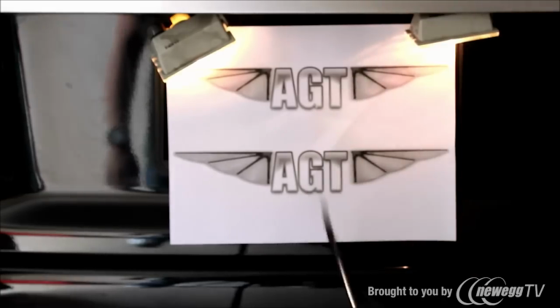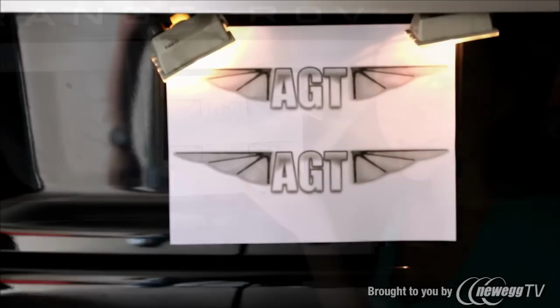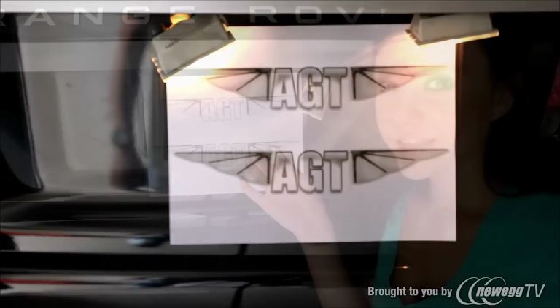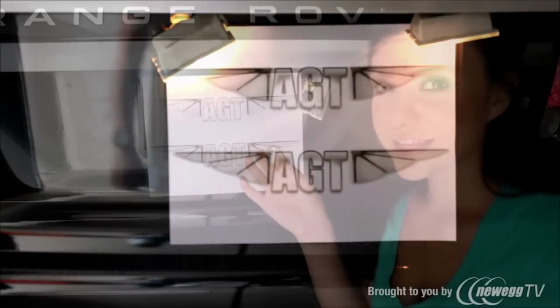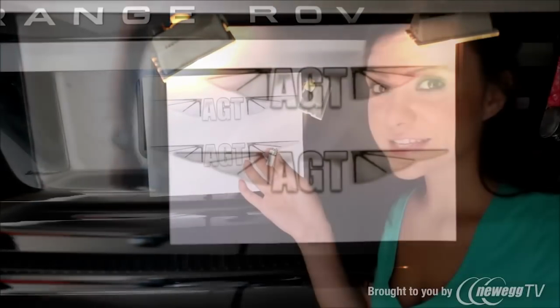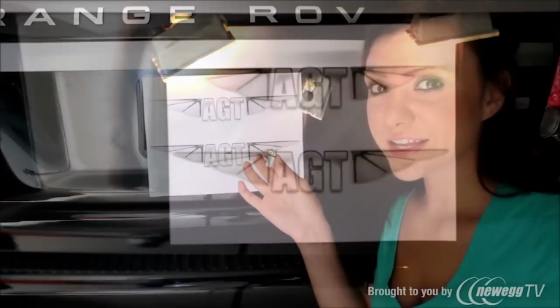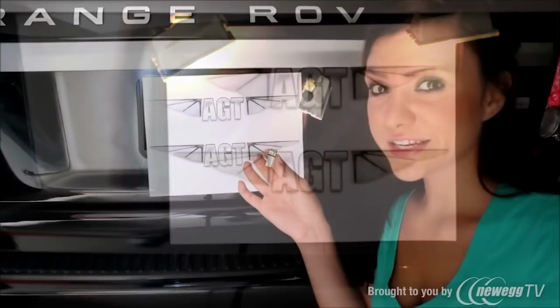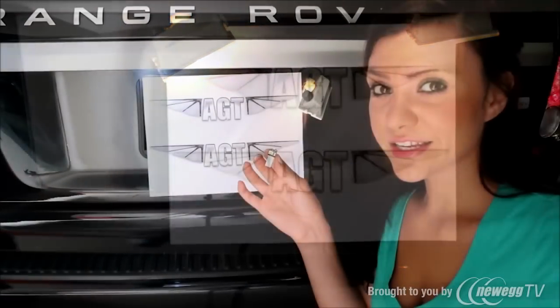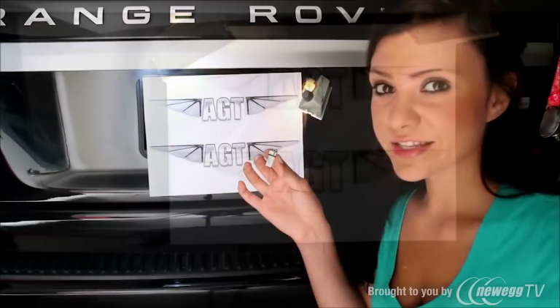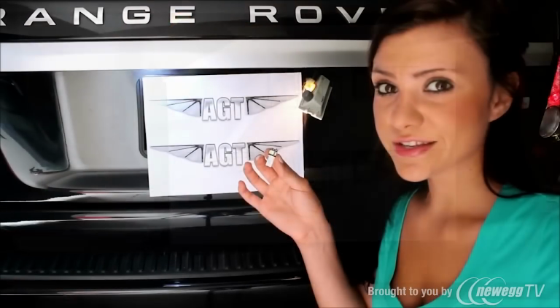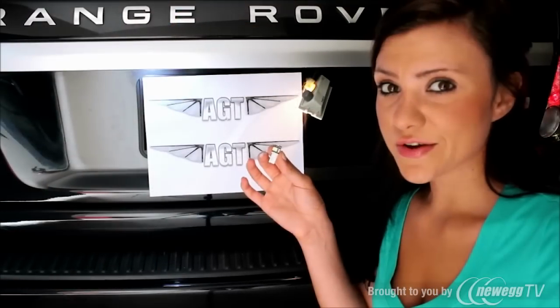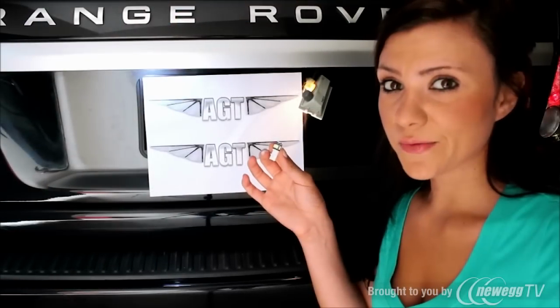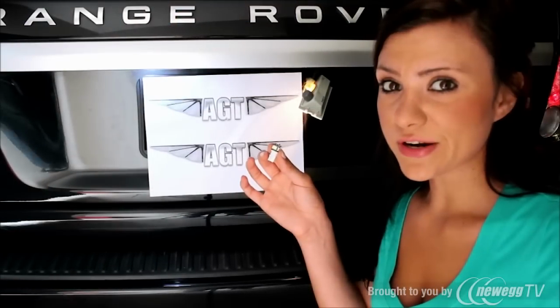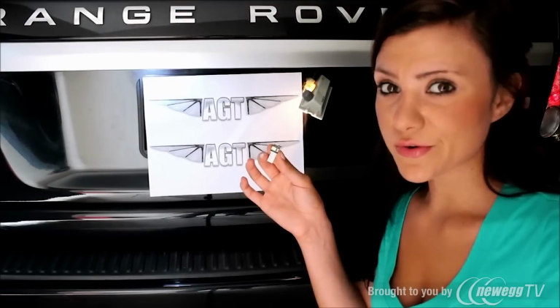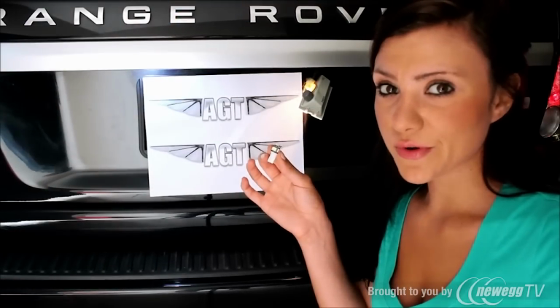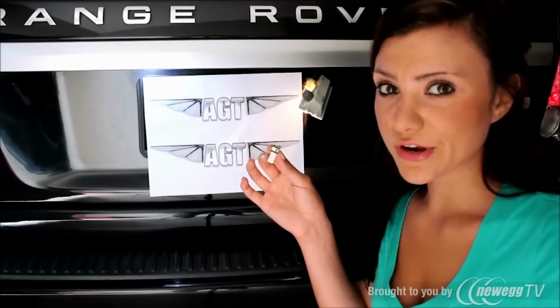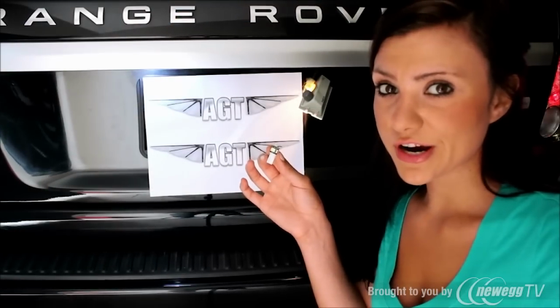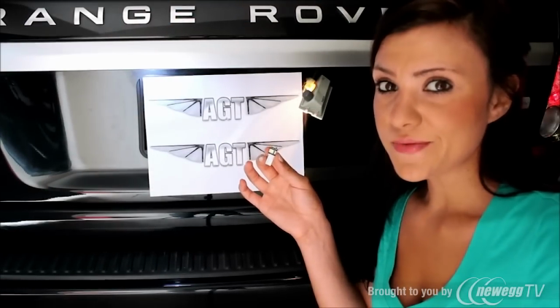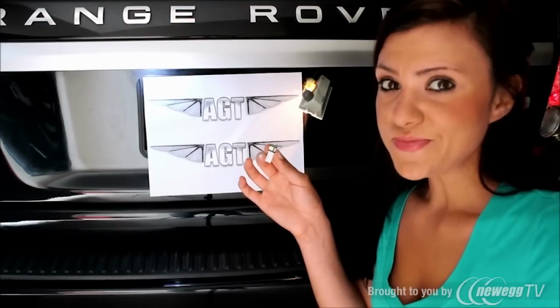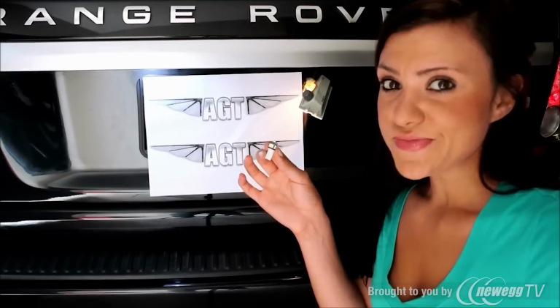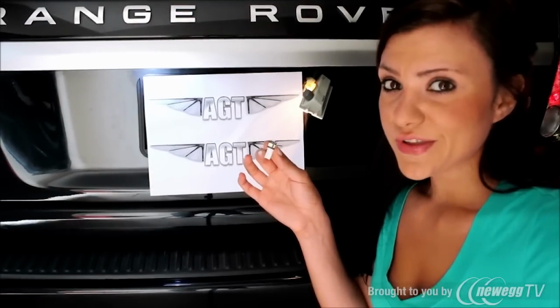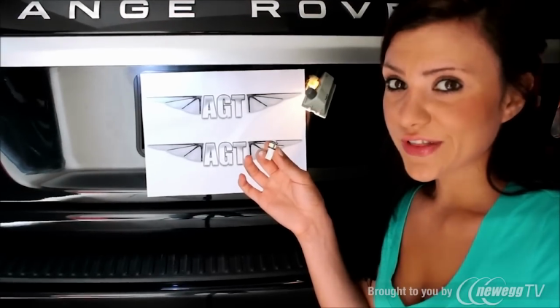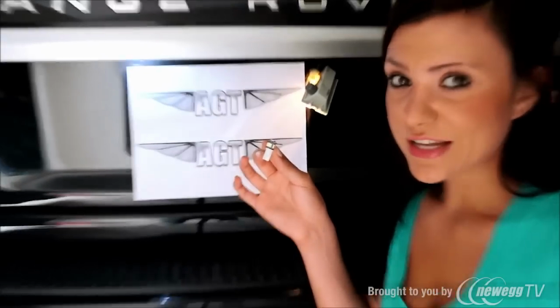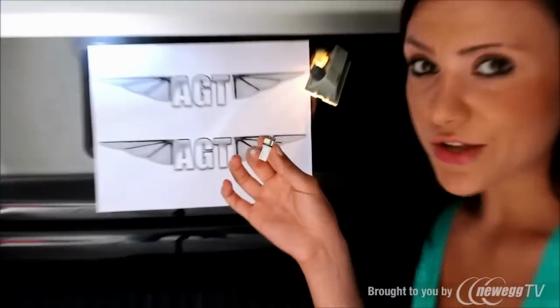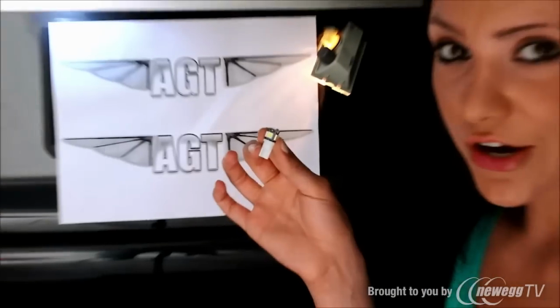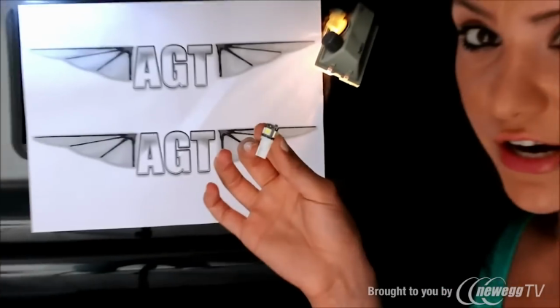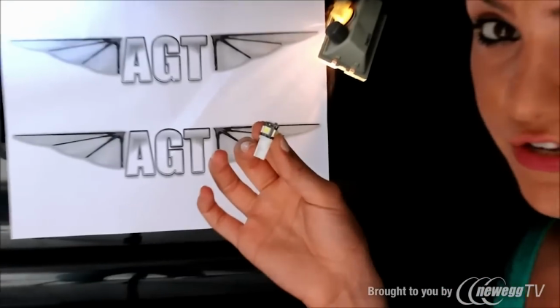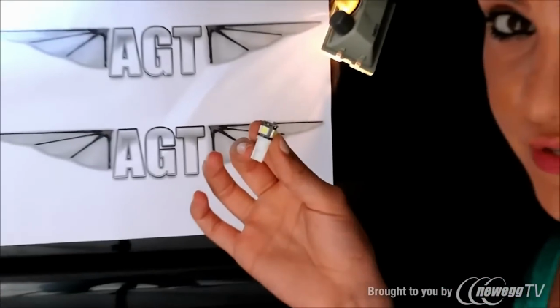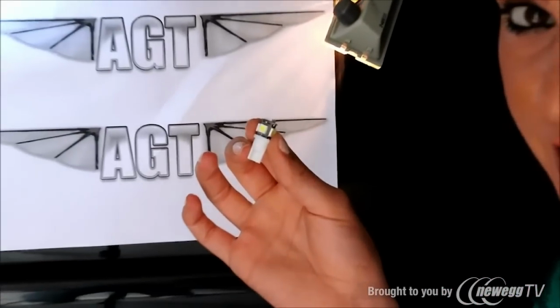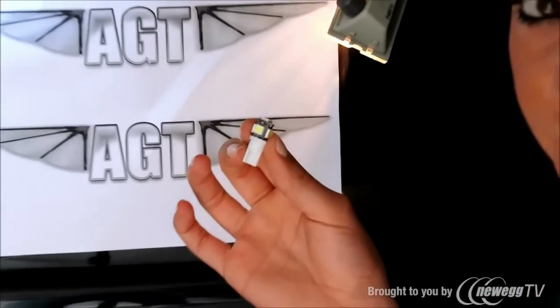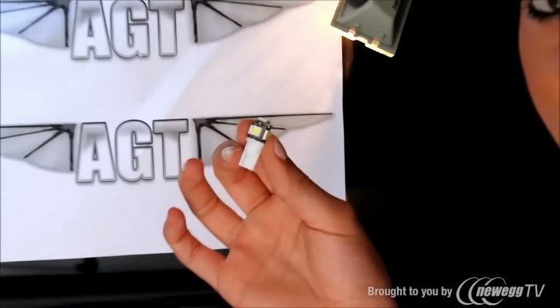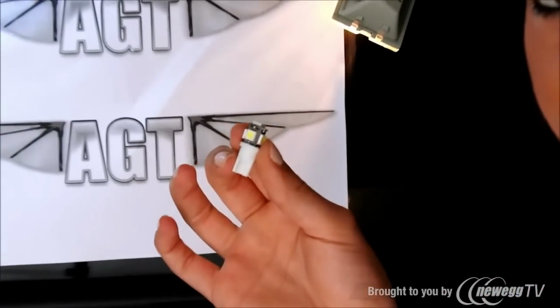These LEDs run cooler, last longer, and use less power.